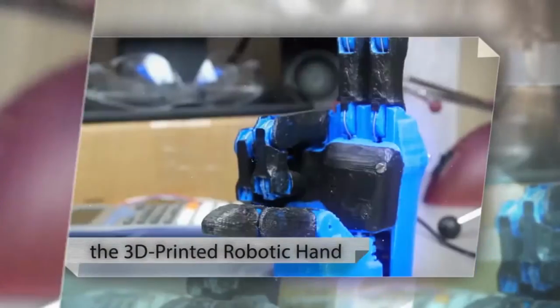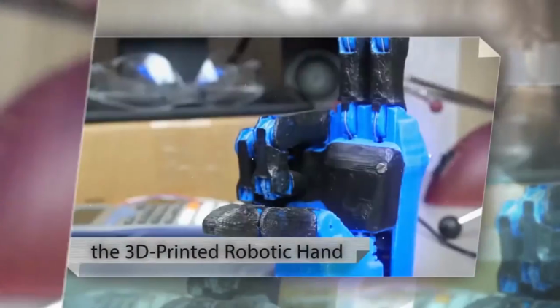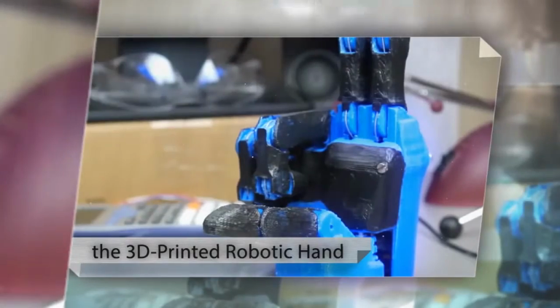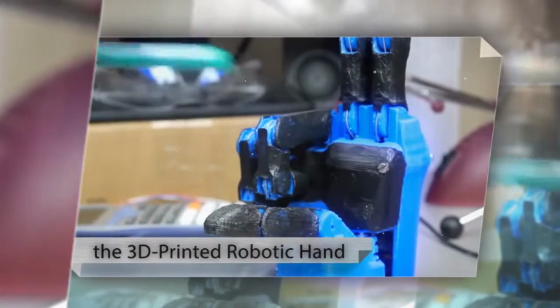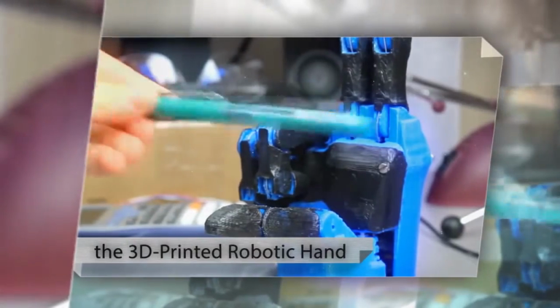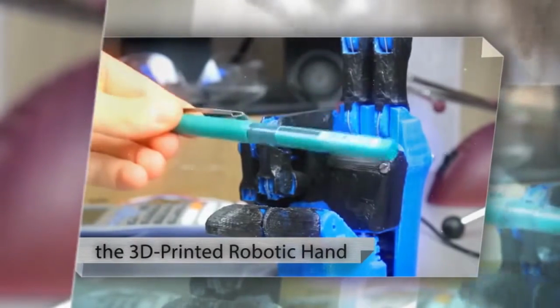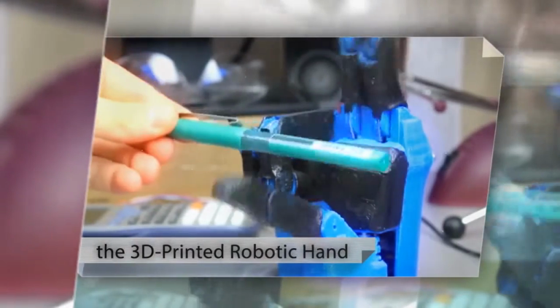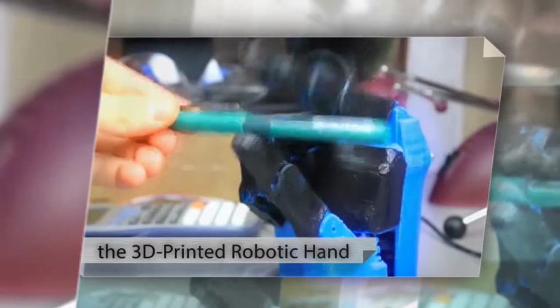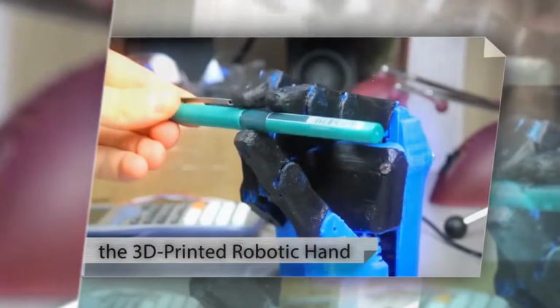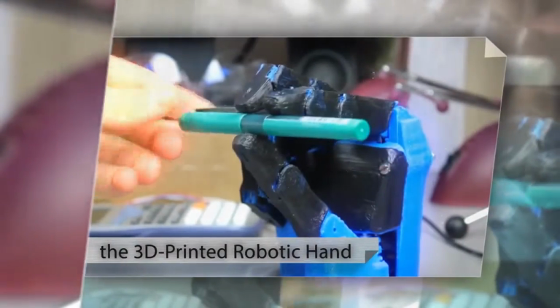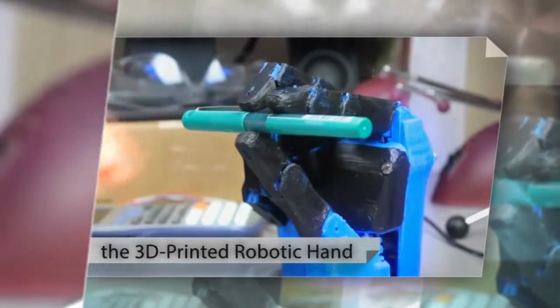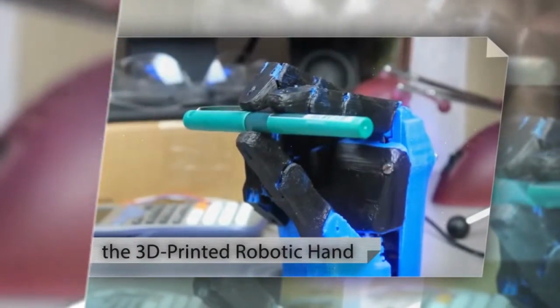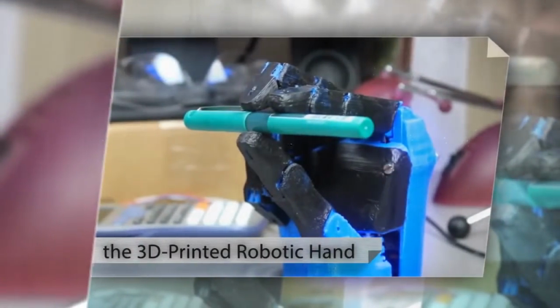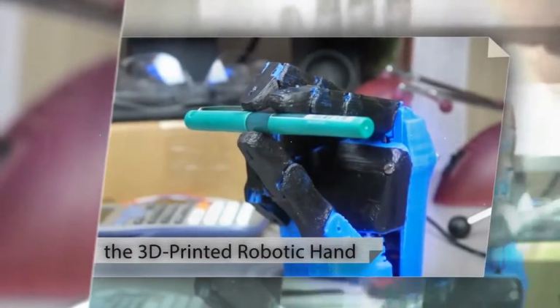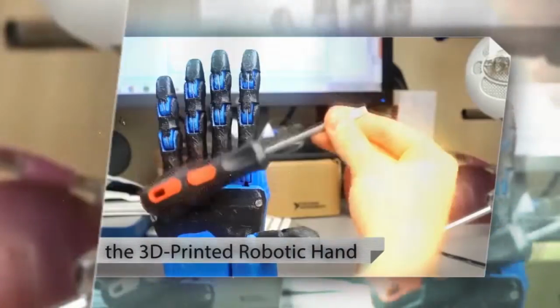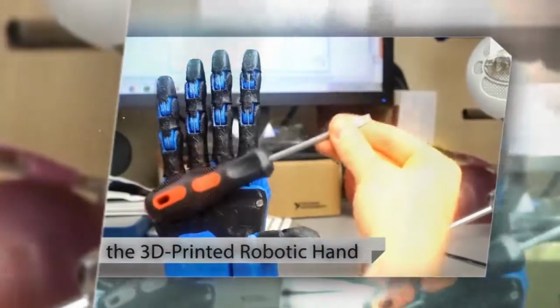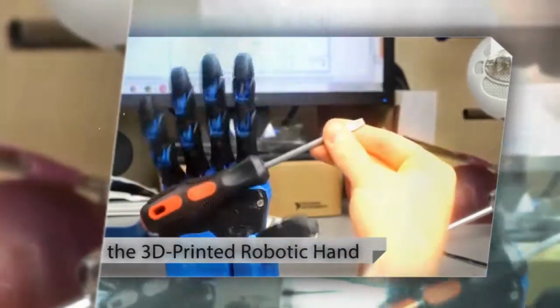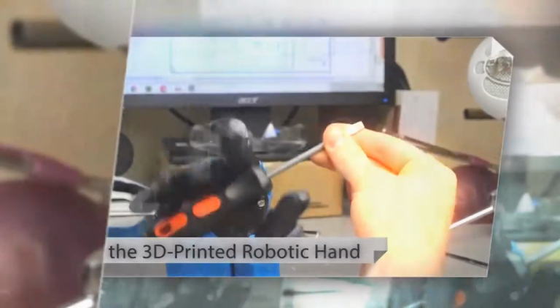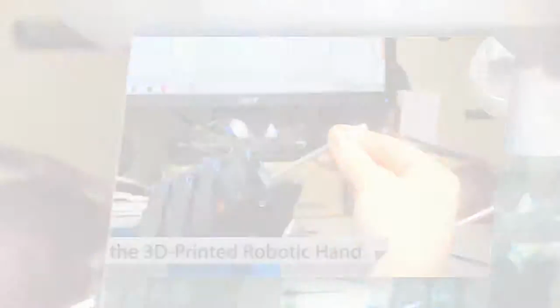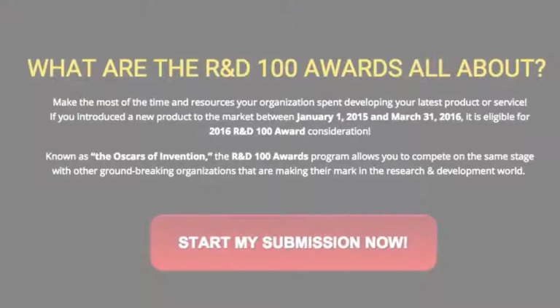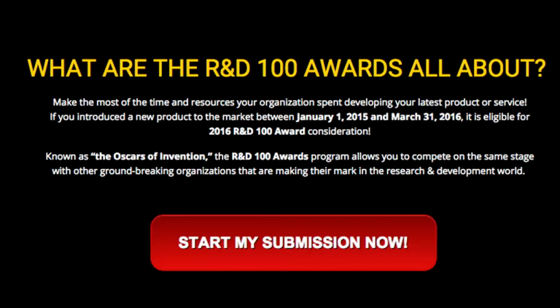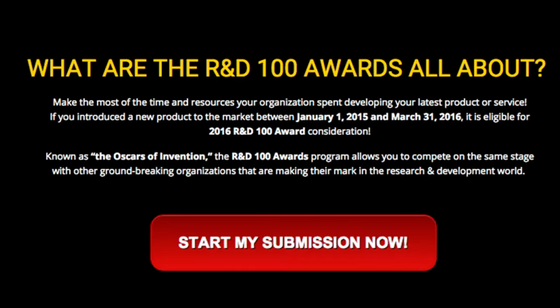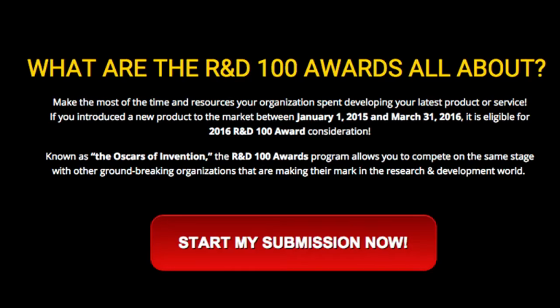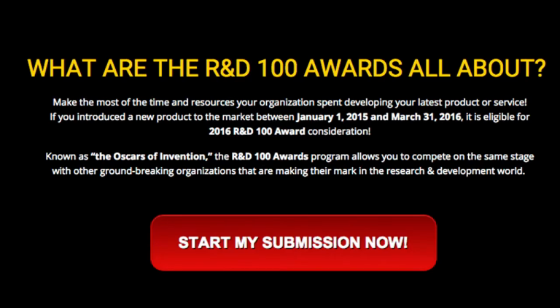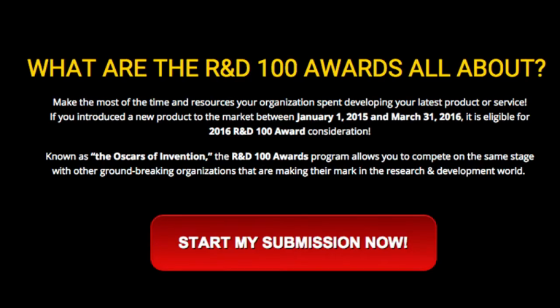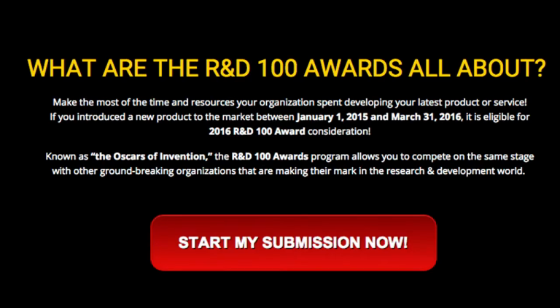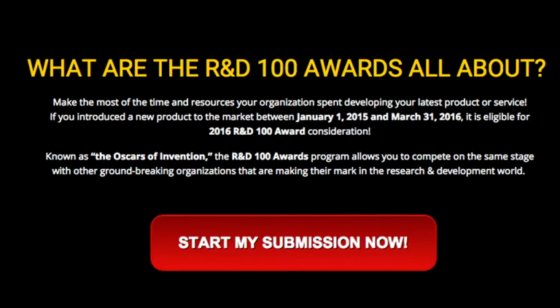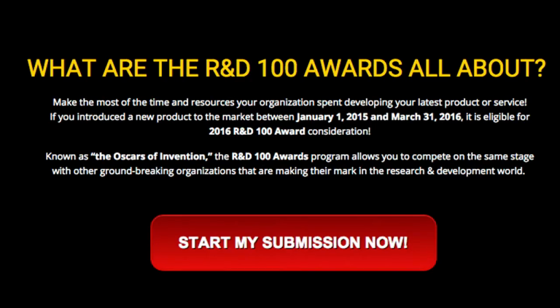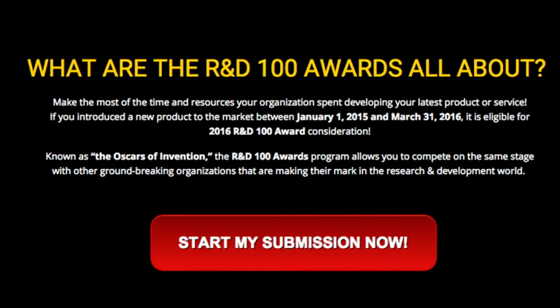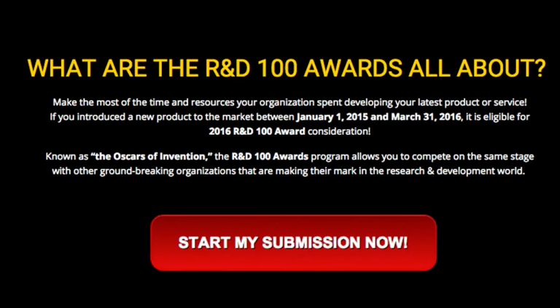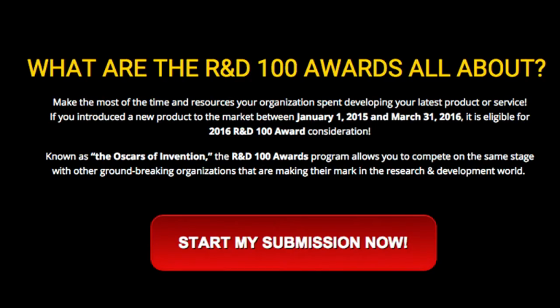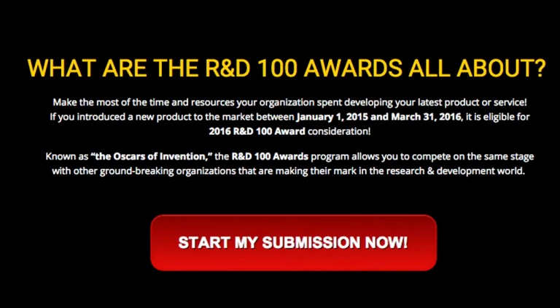Your new technology or service could be next. Just click the start my entry button and begin your submission today.